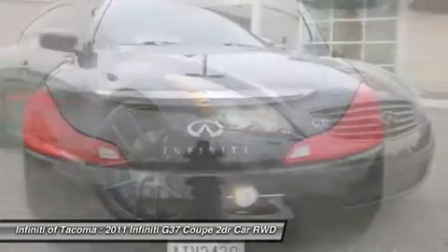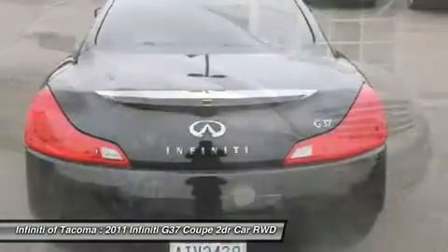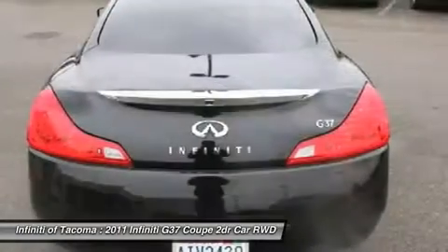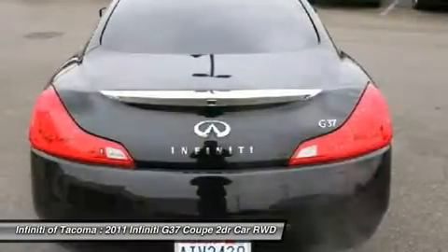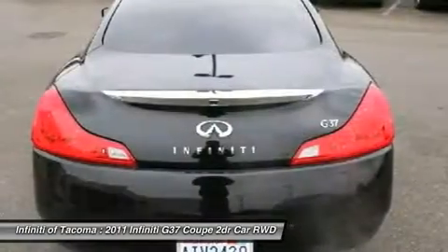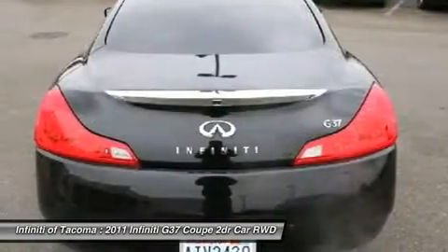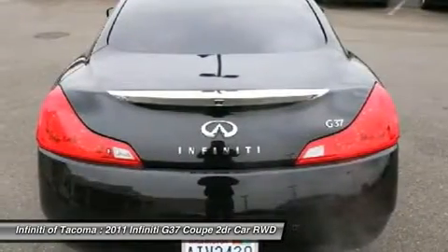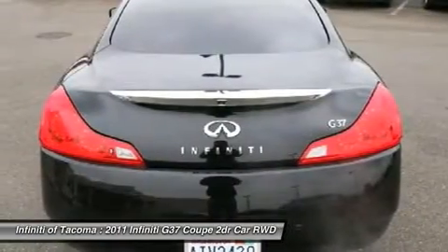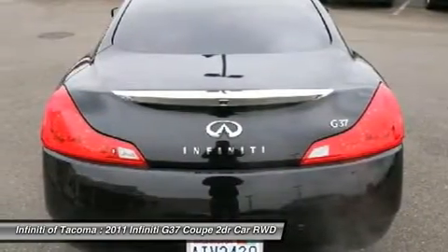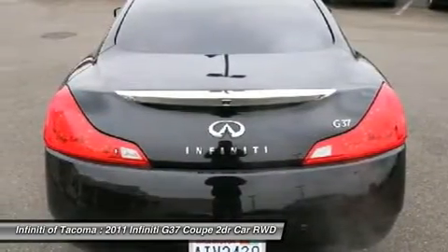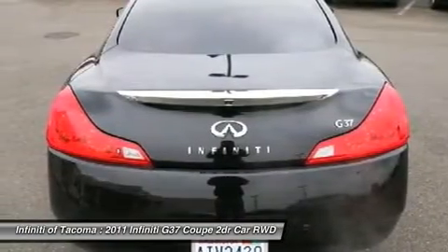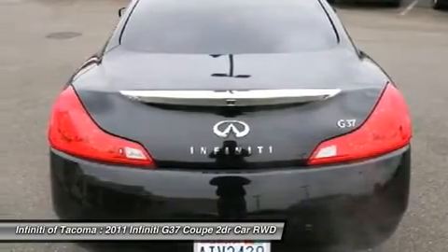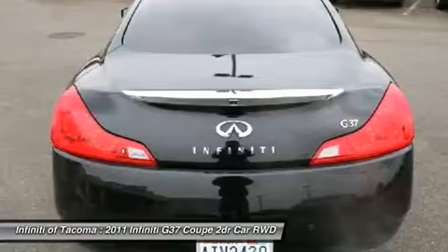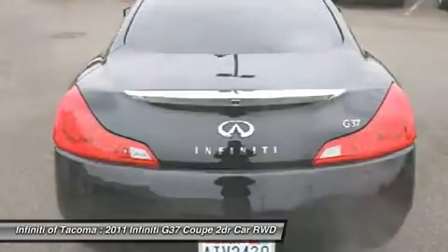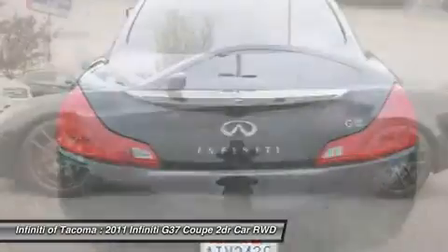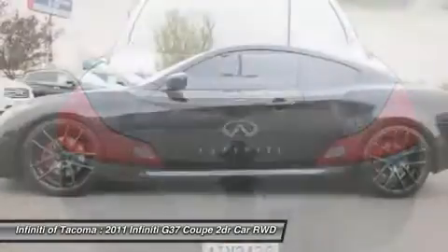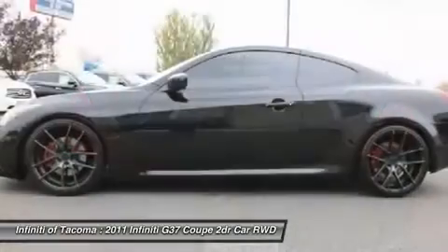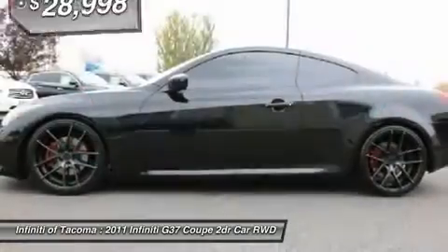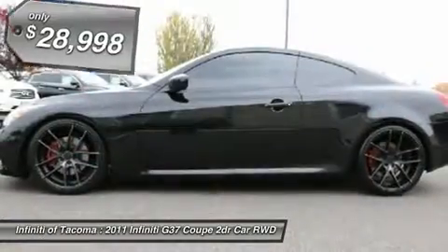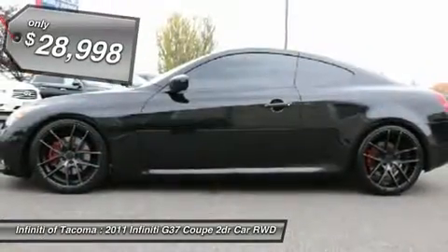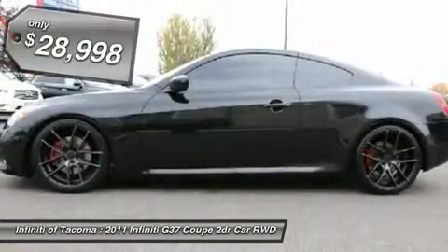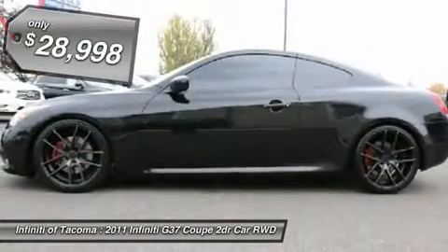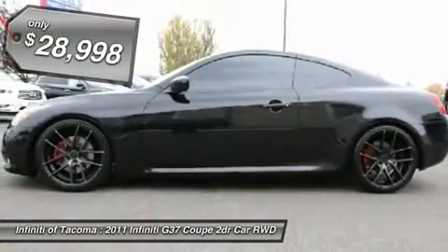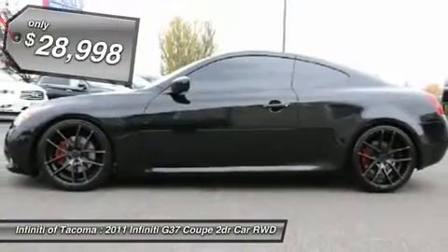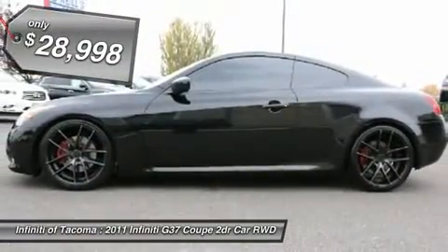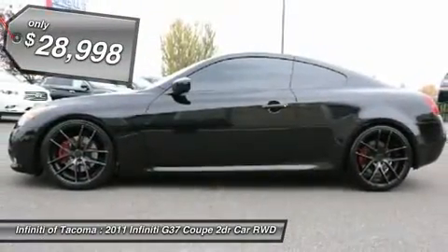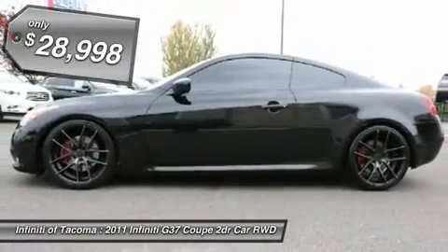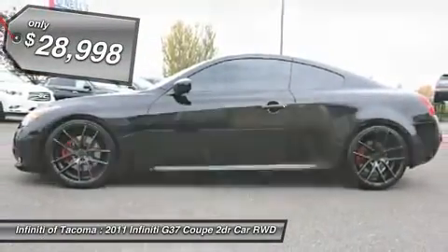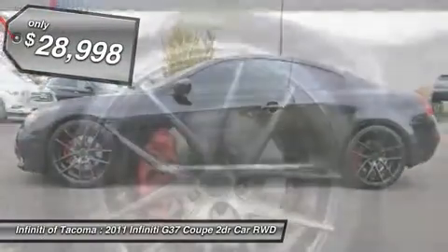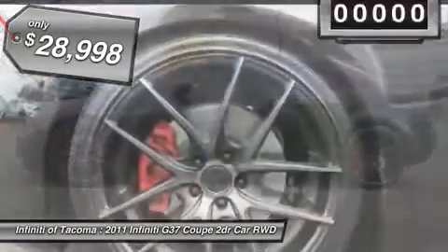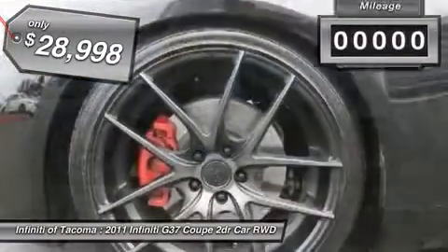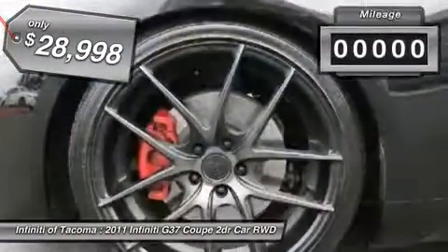The car is blistering quick, yet returns 21 miles per gallon overall, and is priced below $30,000.